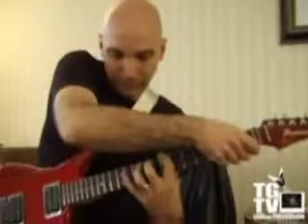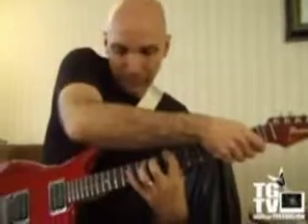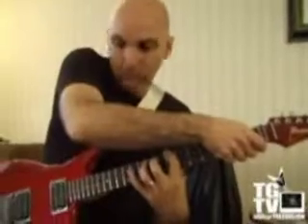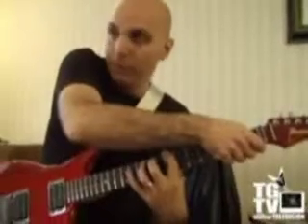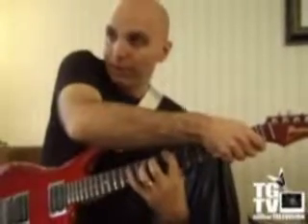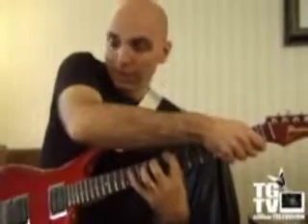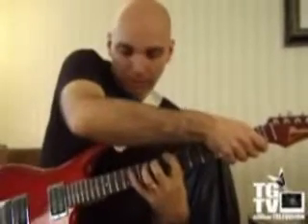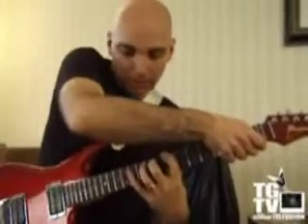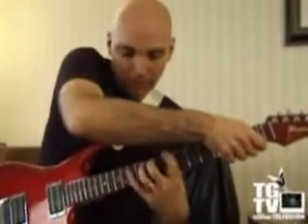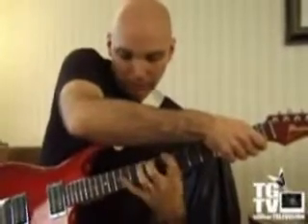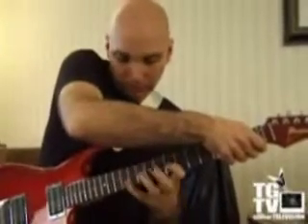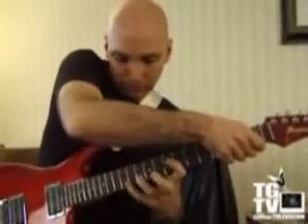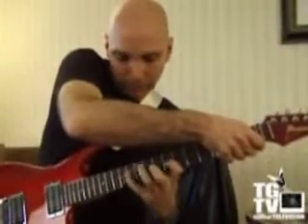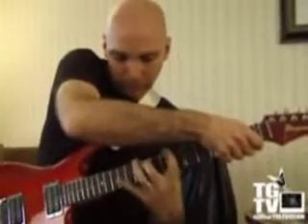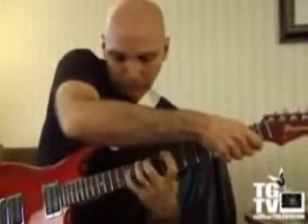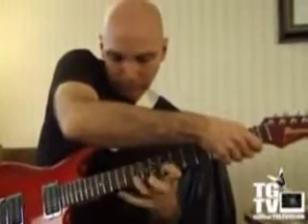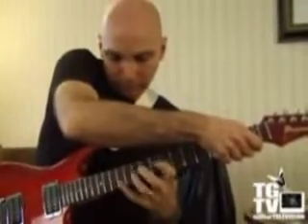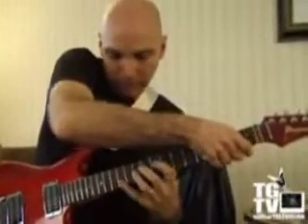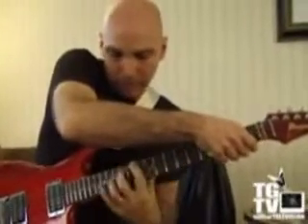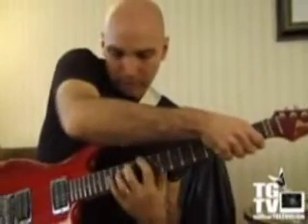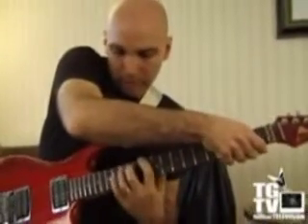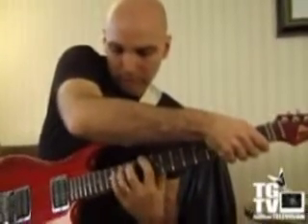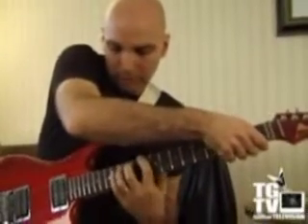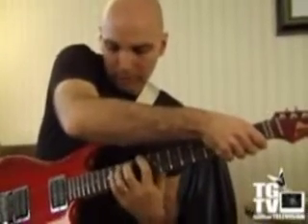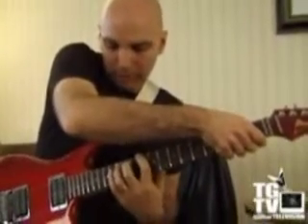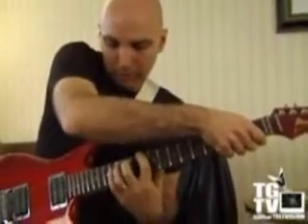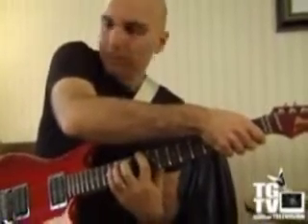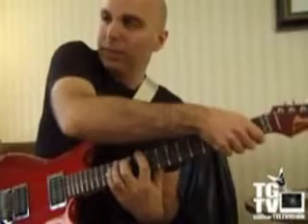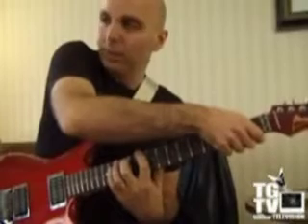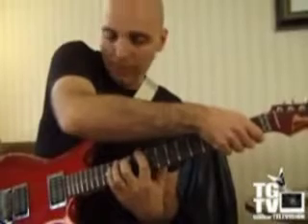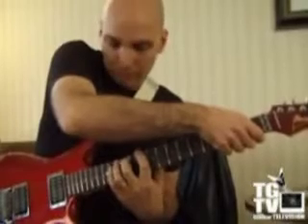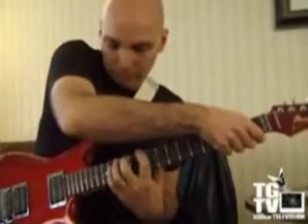That's the B minor 11, sort of a D Lydian arpeggio.